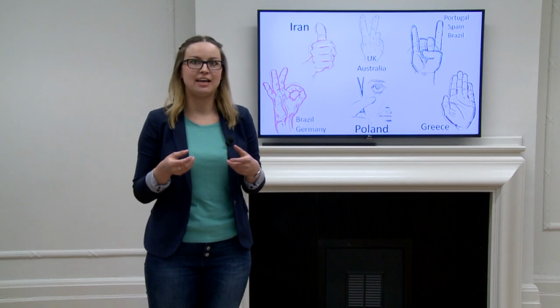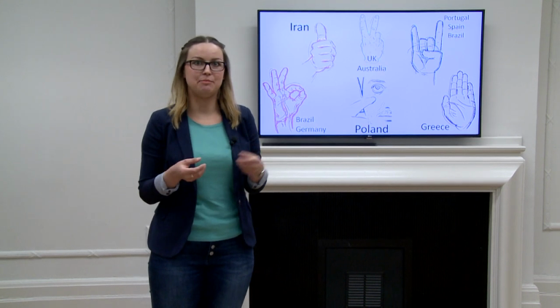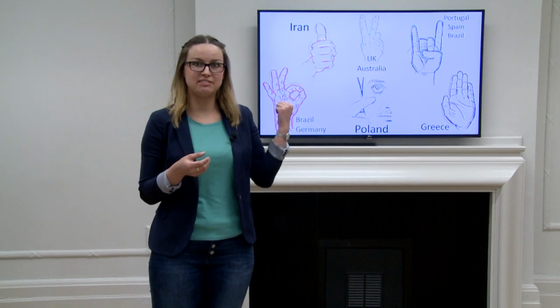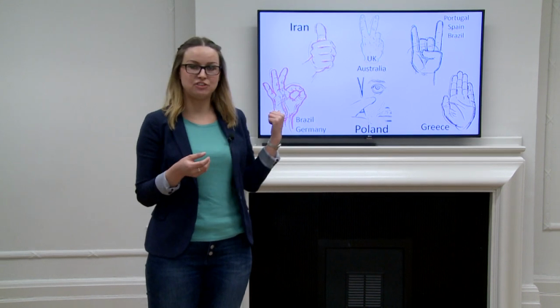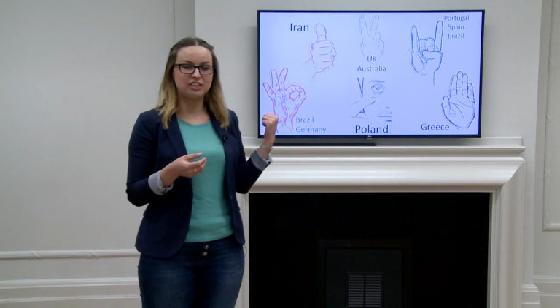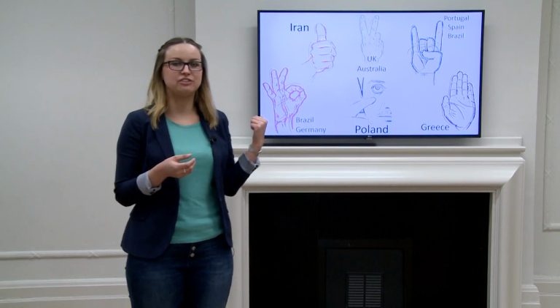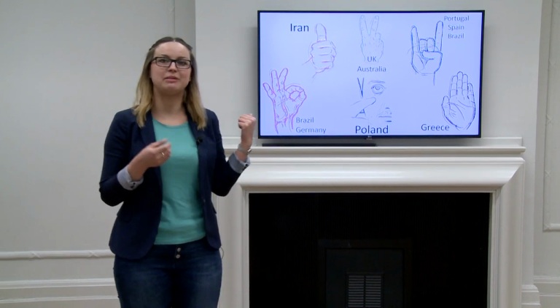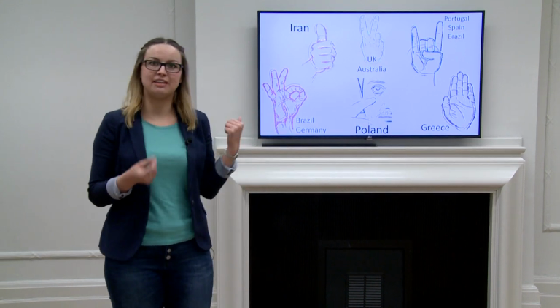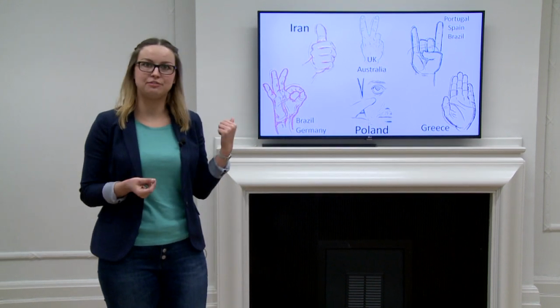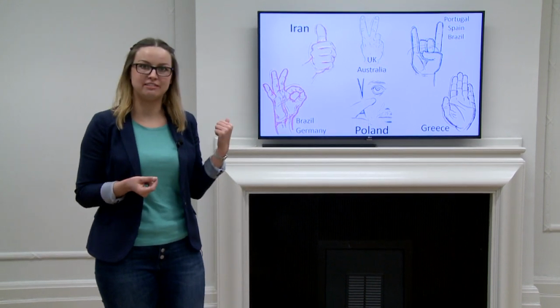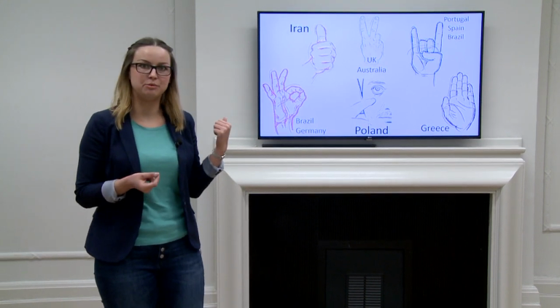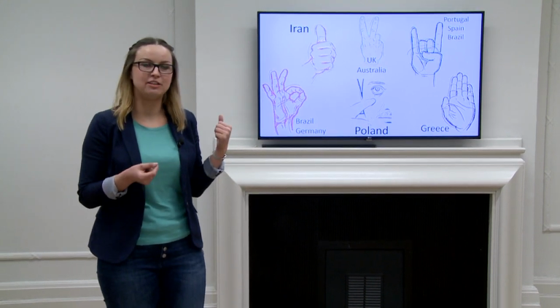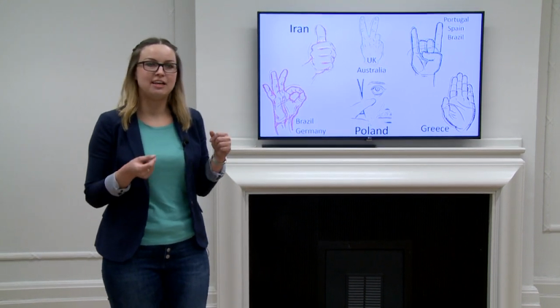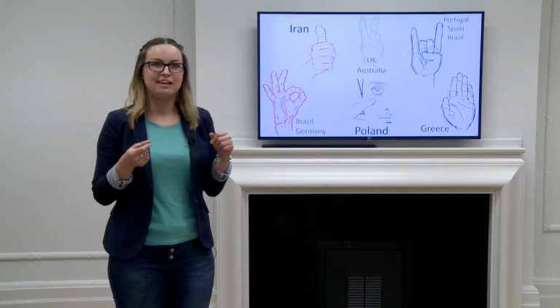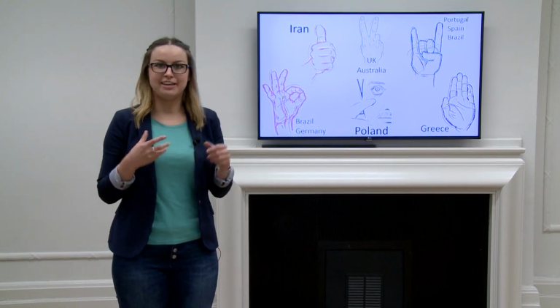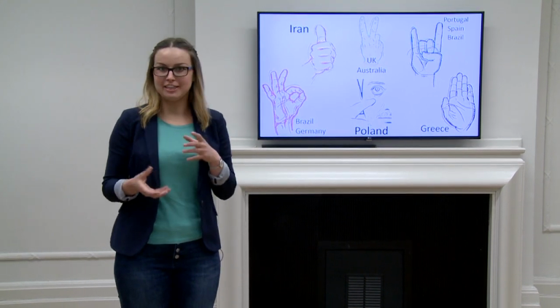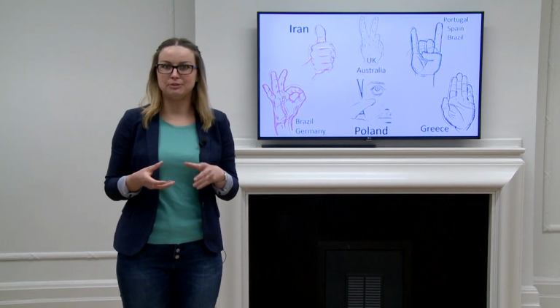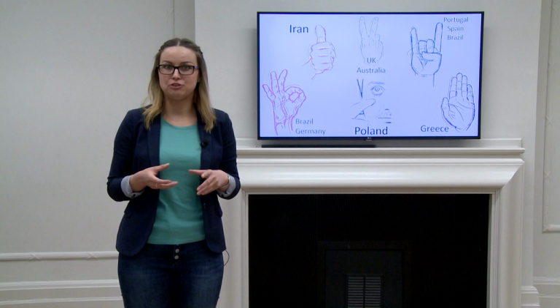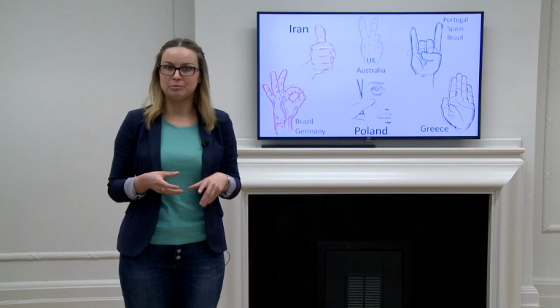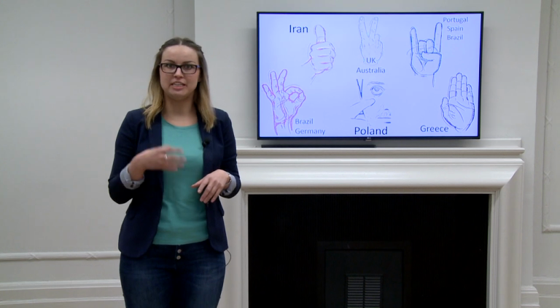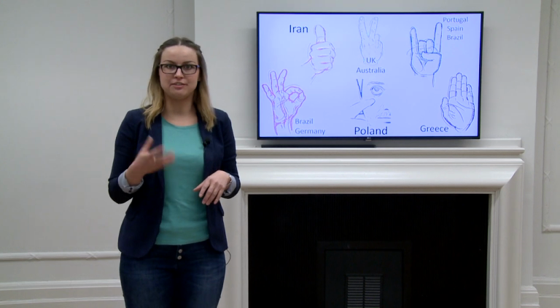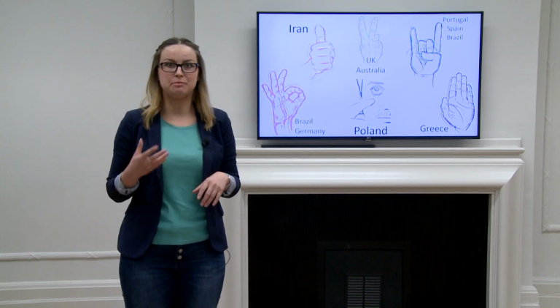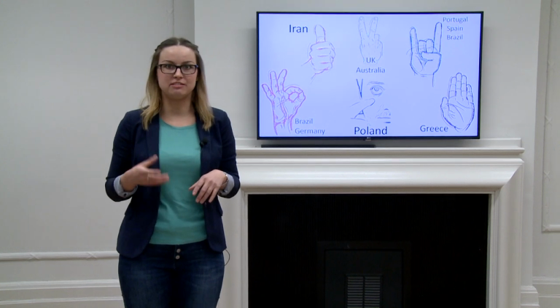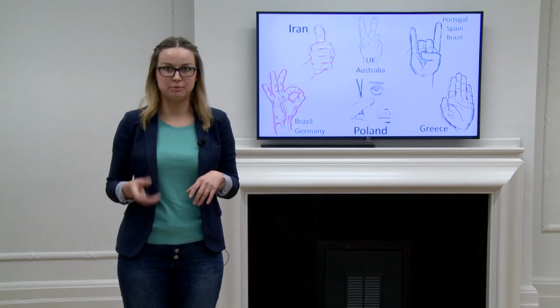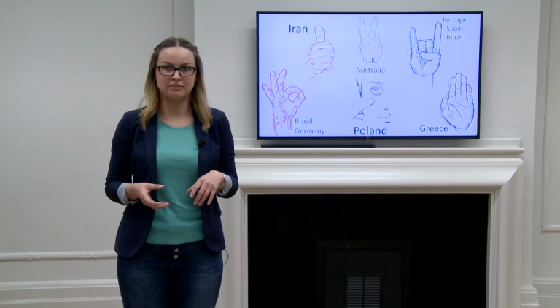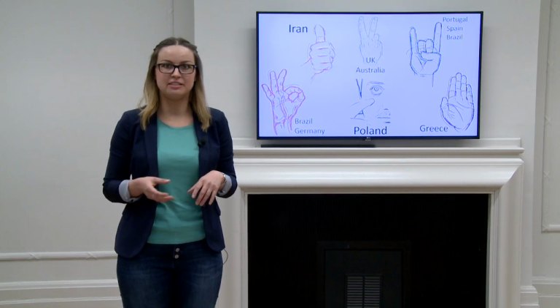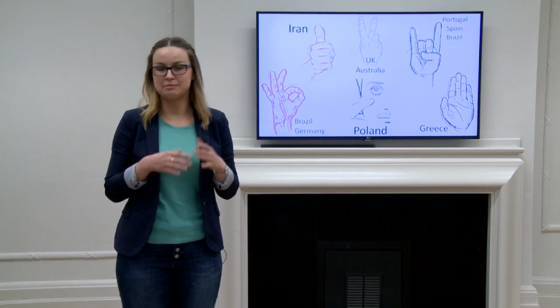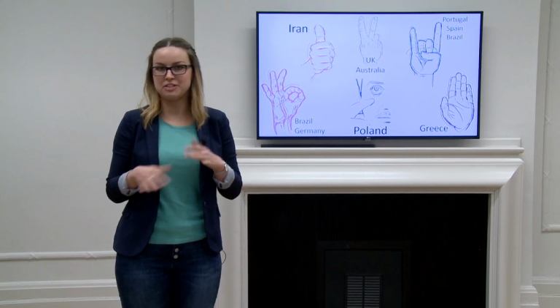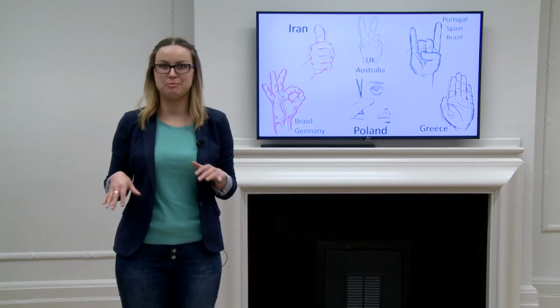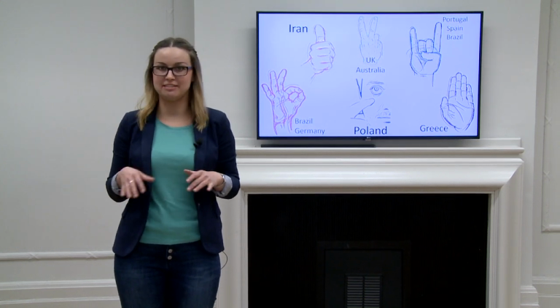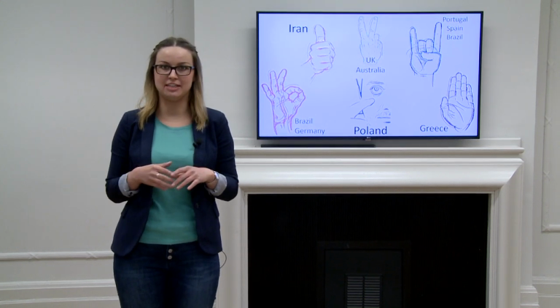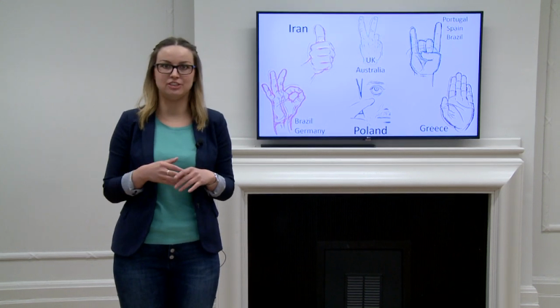The six gestures on my slide, for example, they can get you into trouble in different parts of the world despite your best intentions.